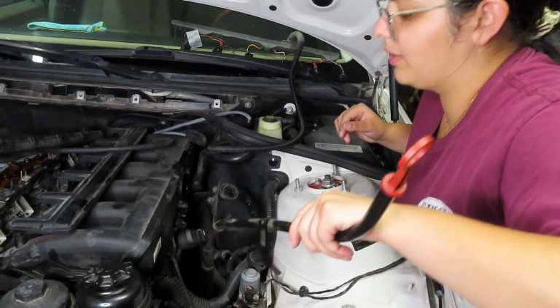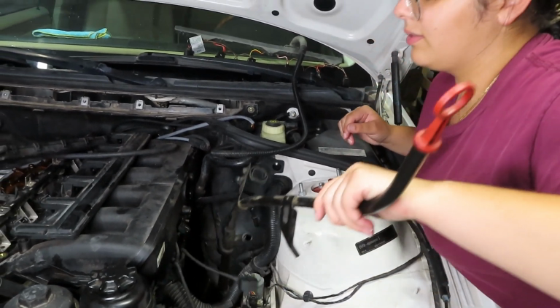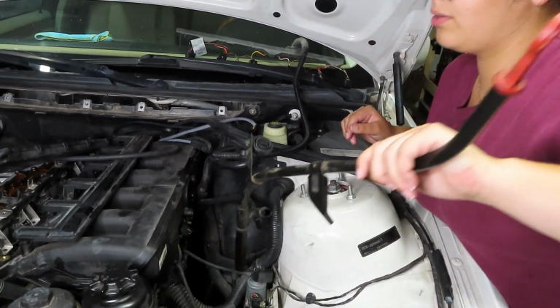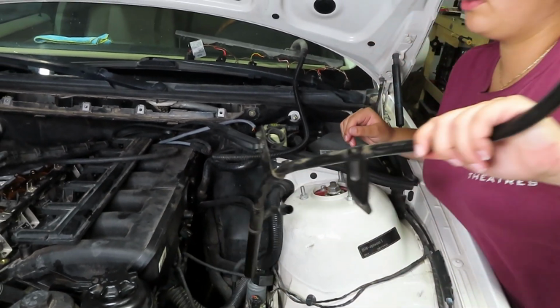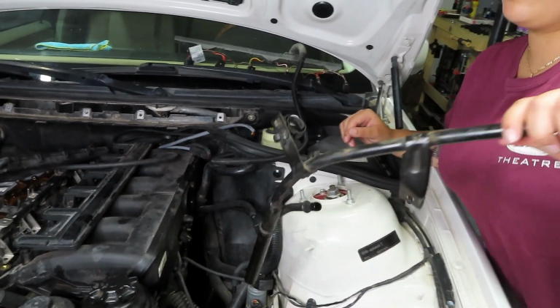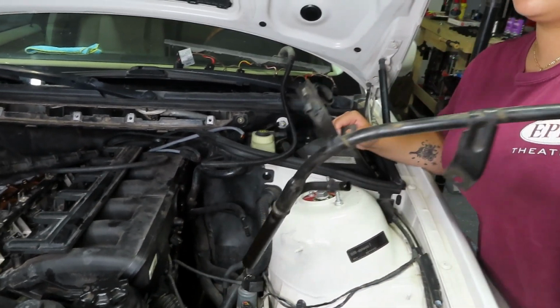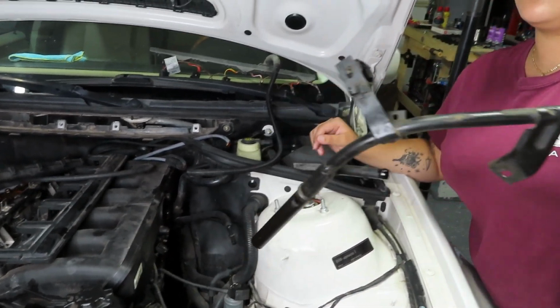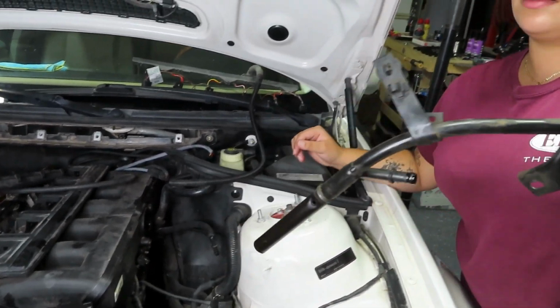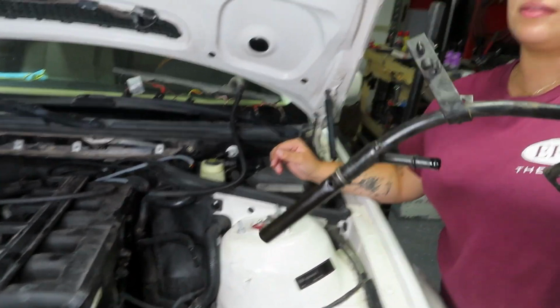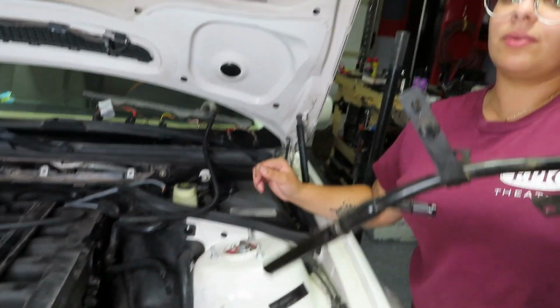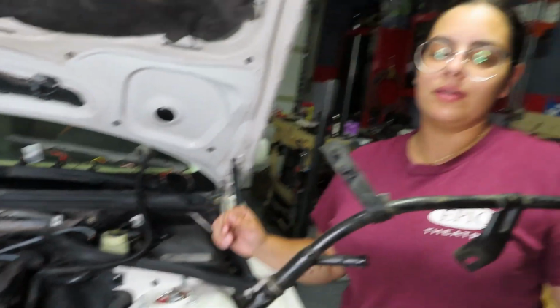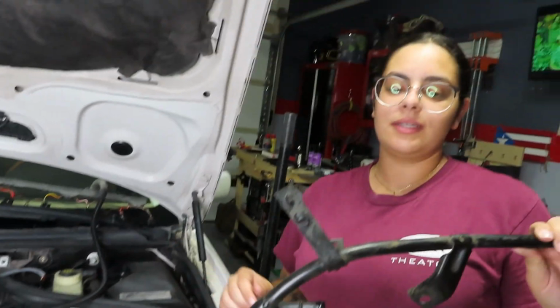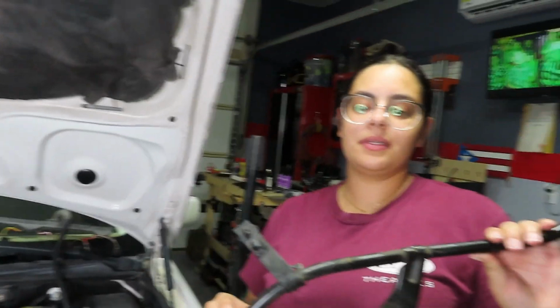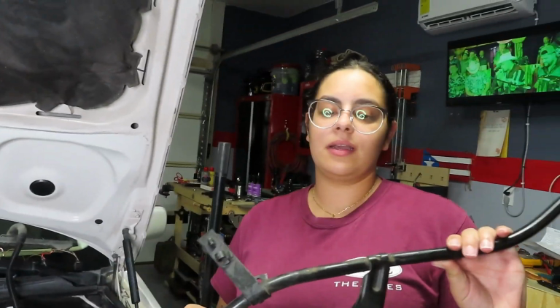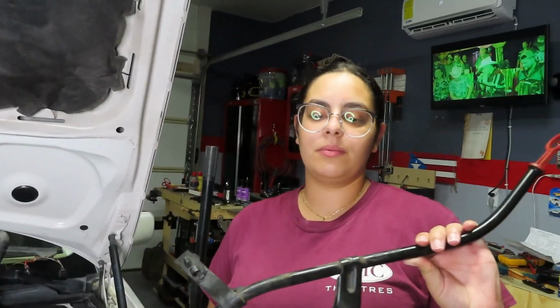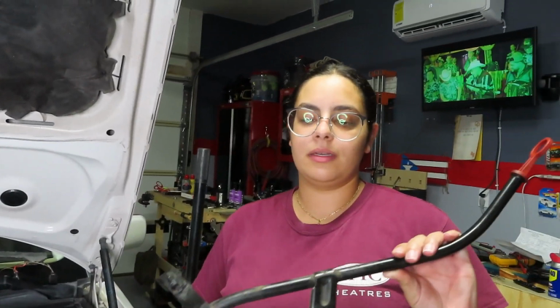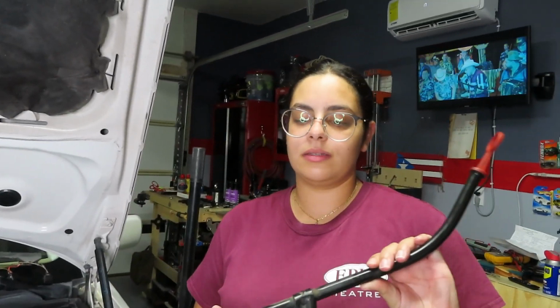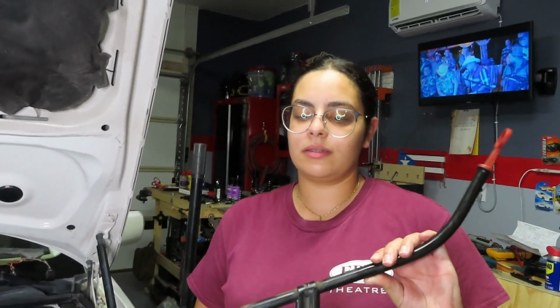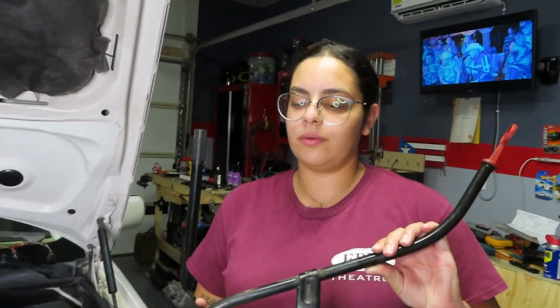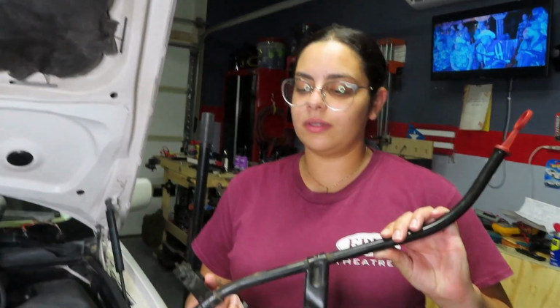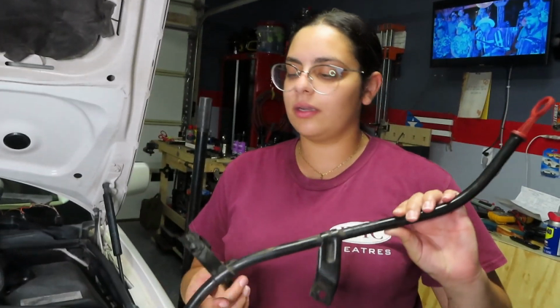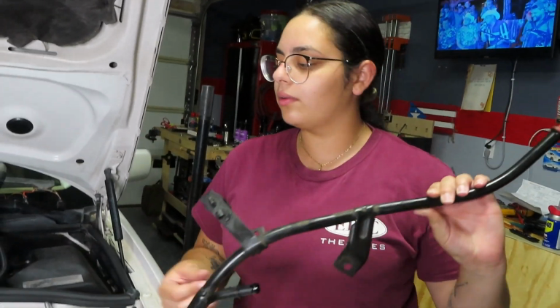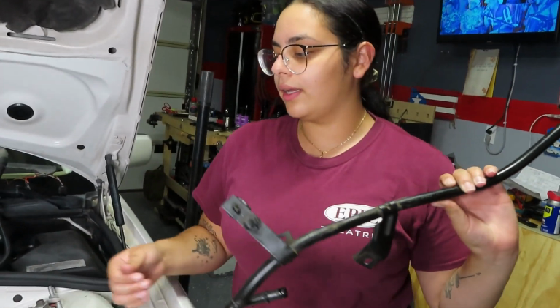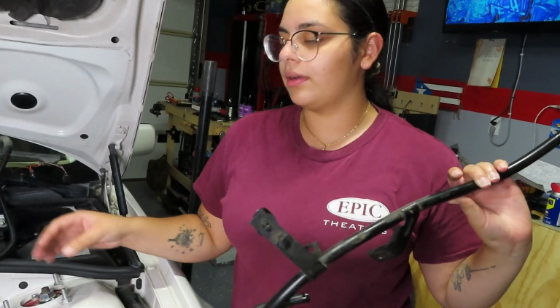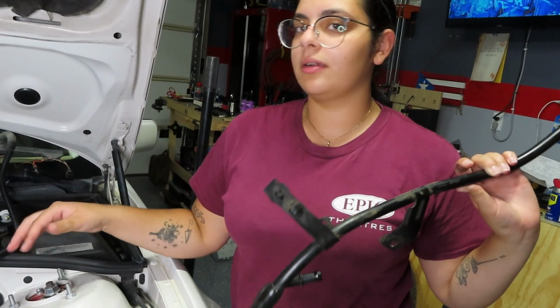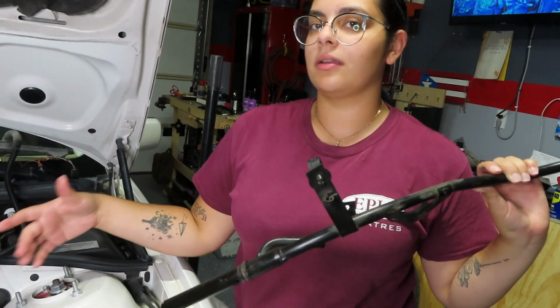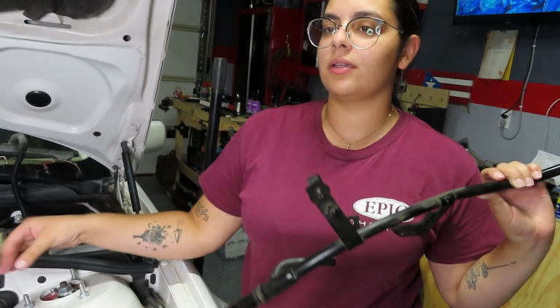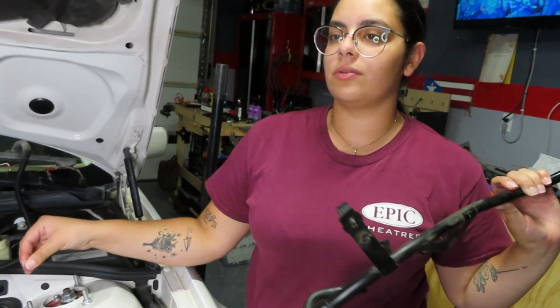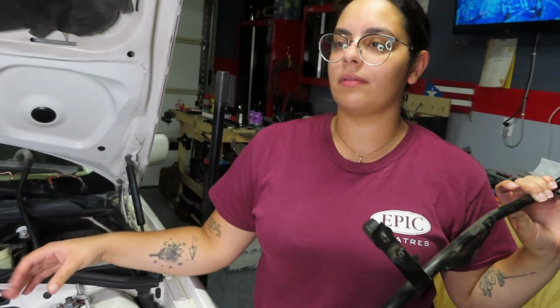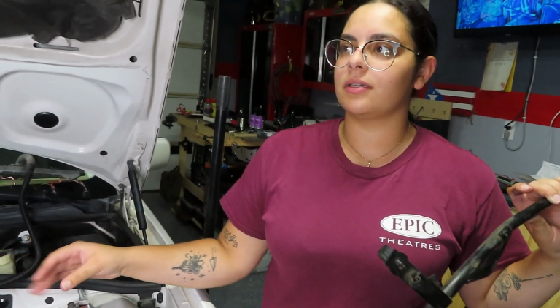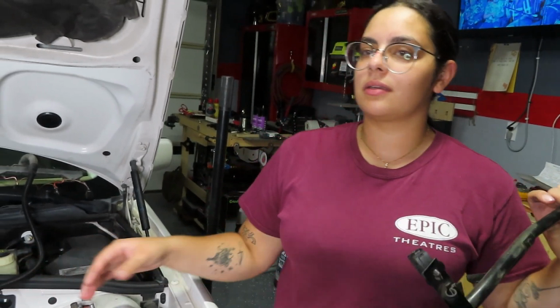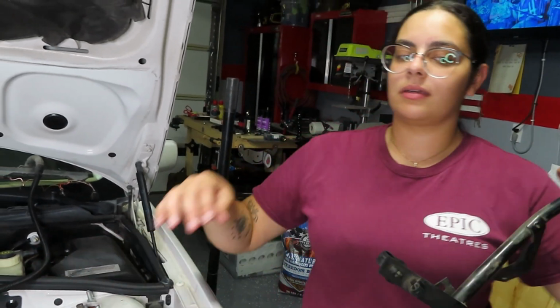You have to take the oil dipstick out because it will get in the way of other stuff that you have to disconnect.